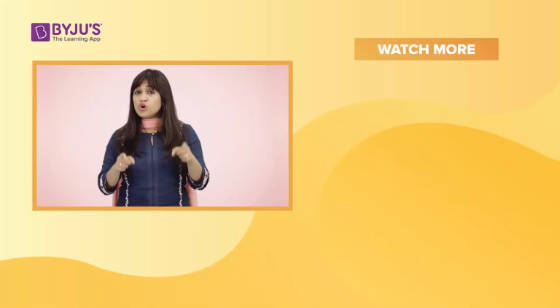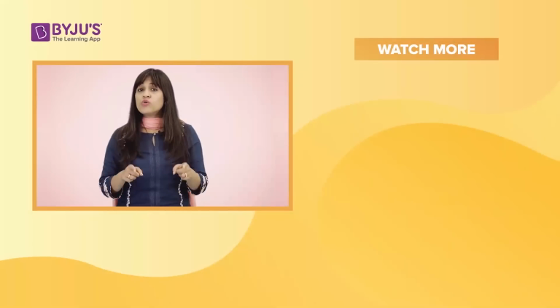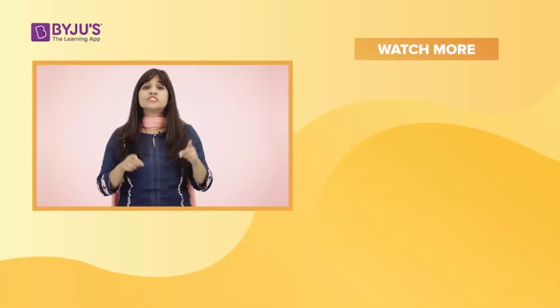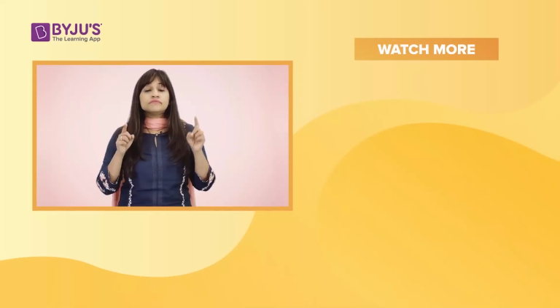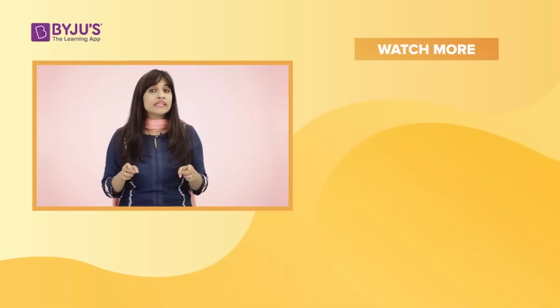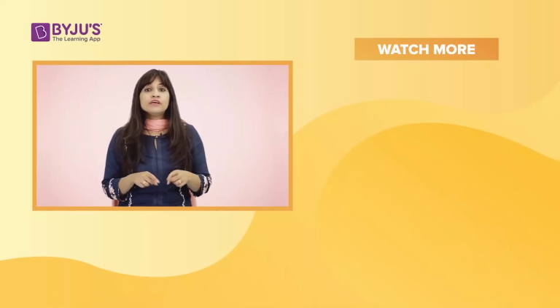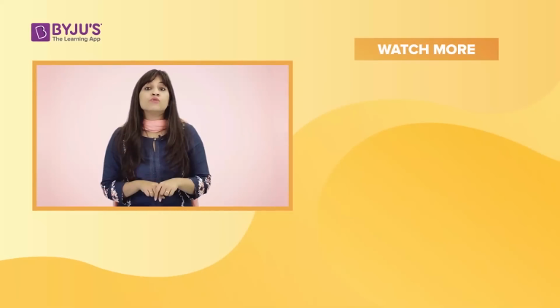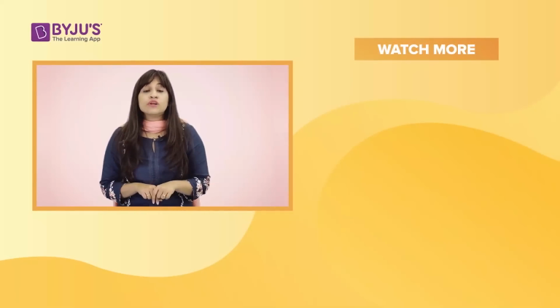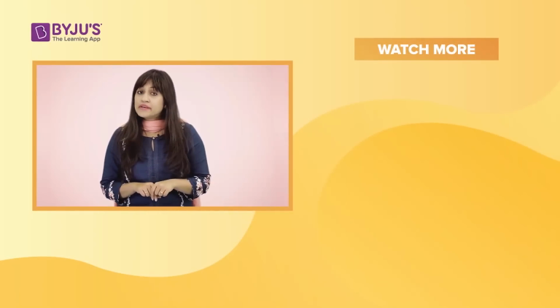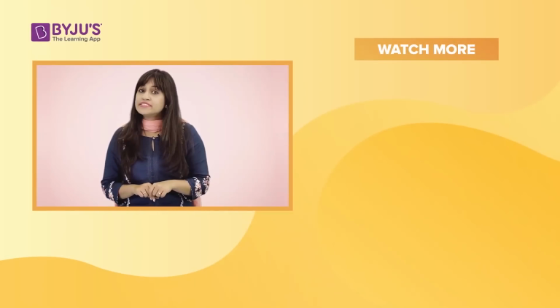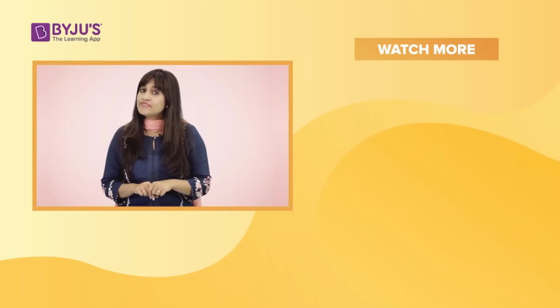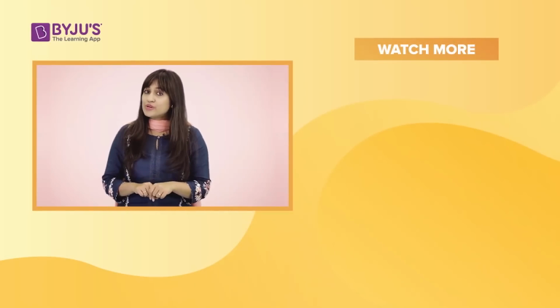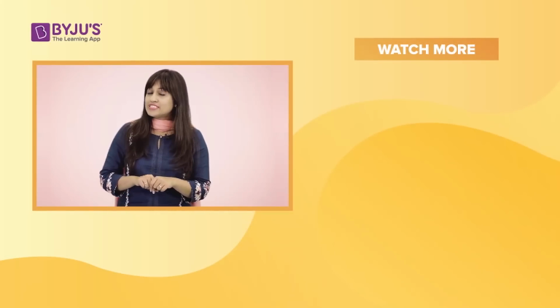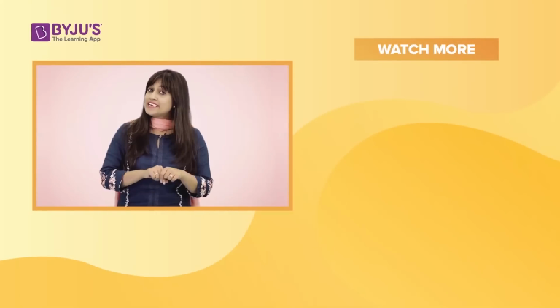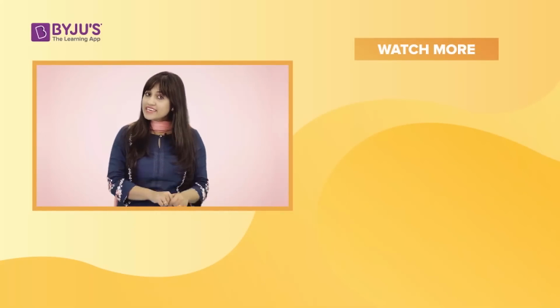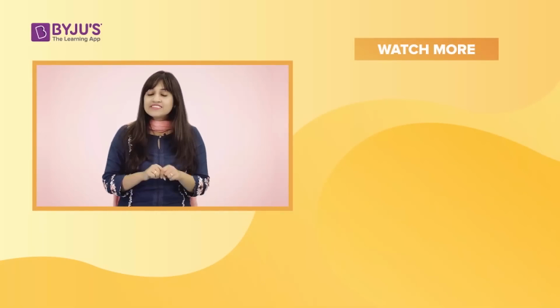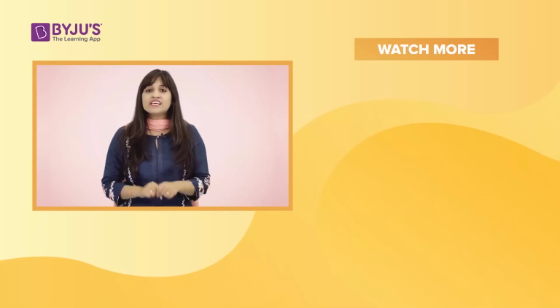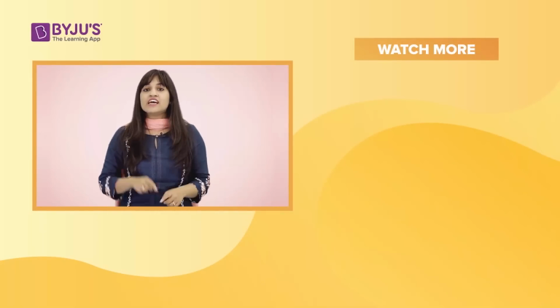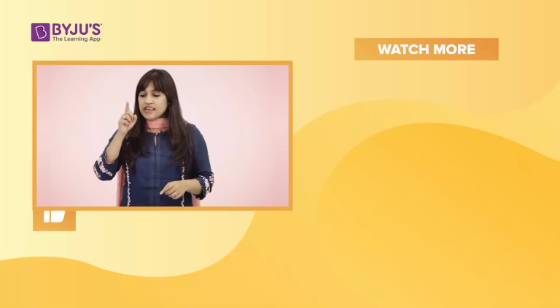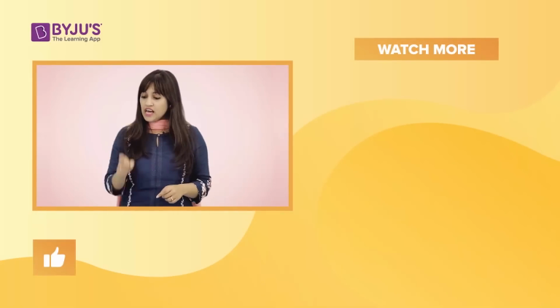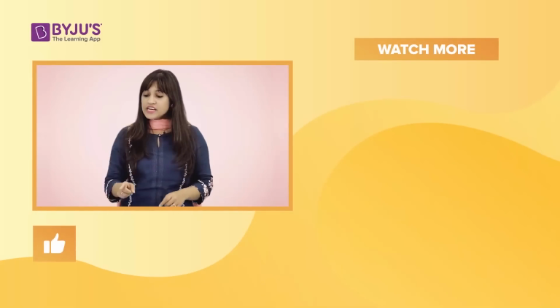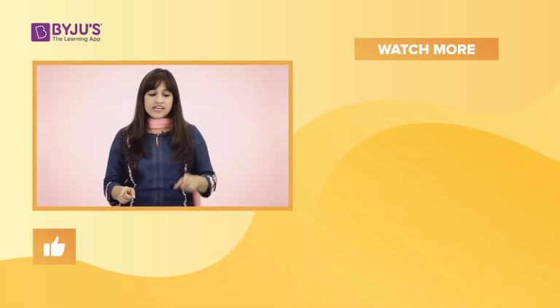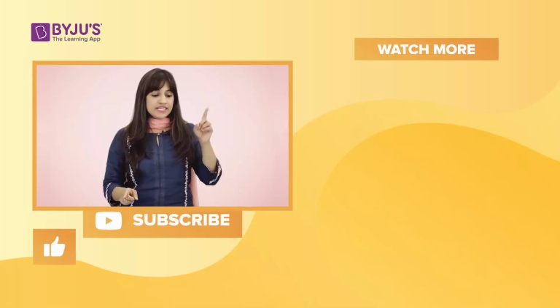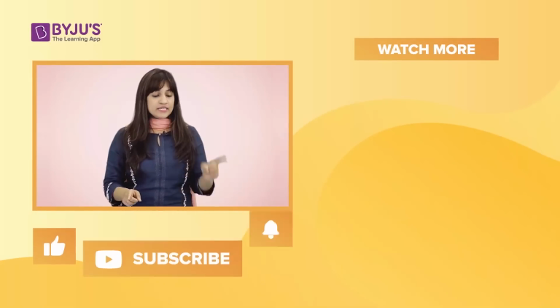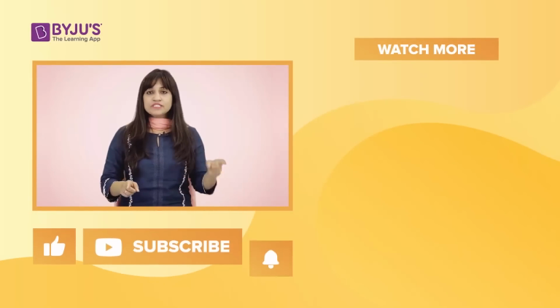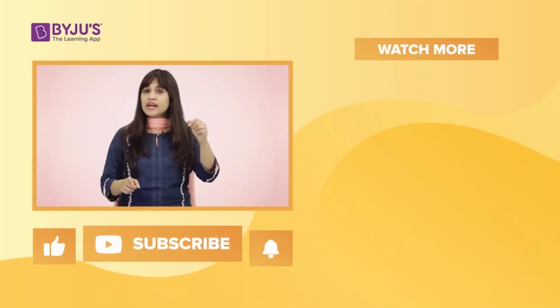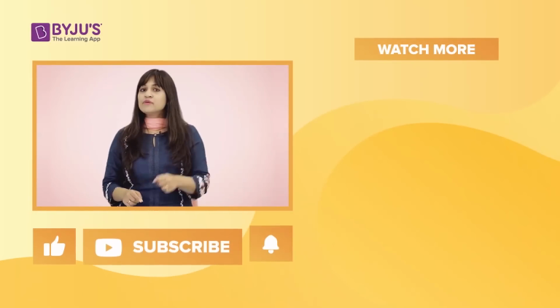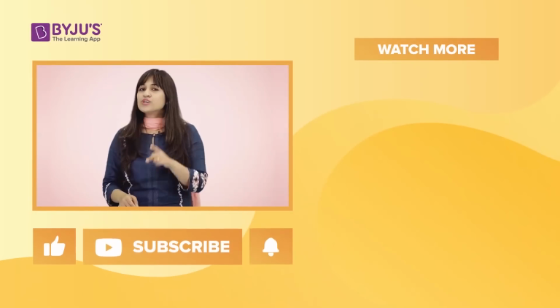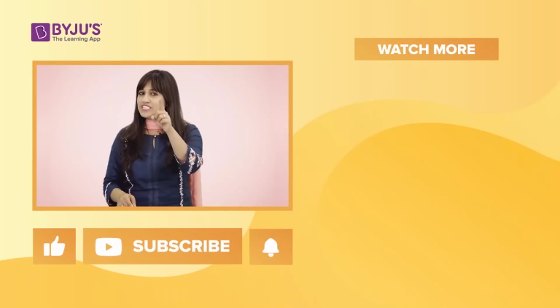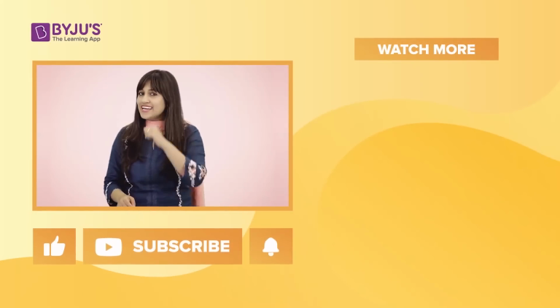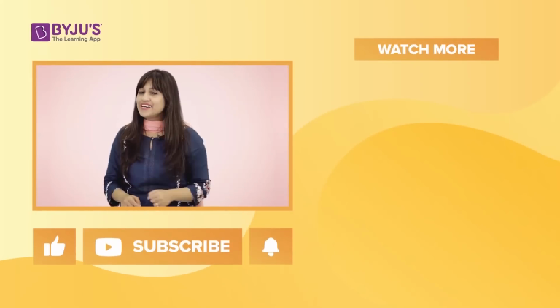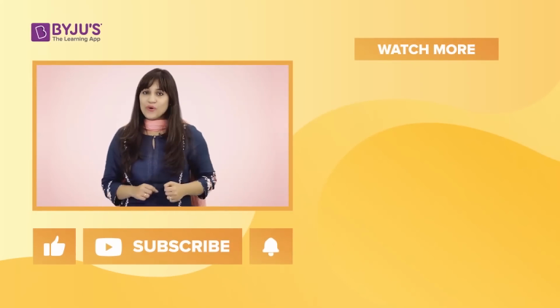If you liked this video and want to watch many more amazing videos like these, like and subscribe to our channel.